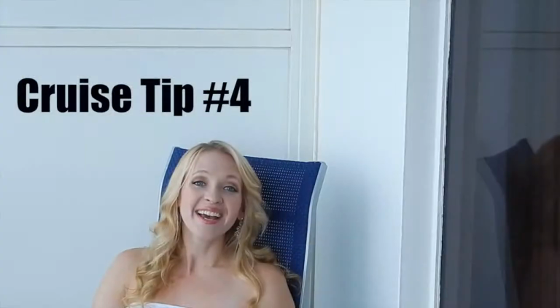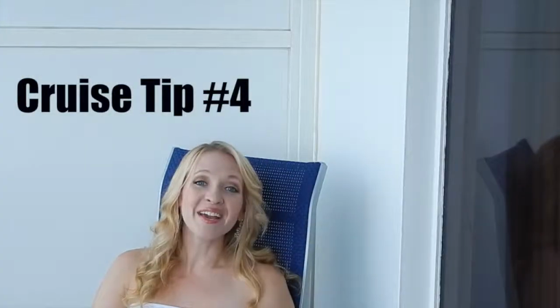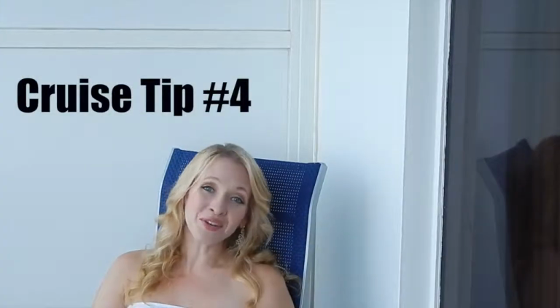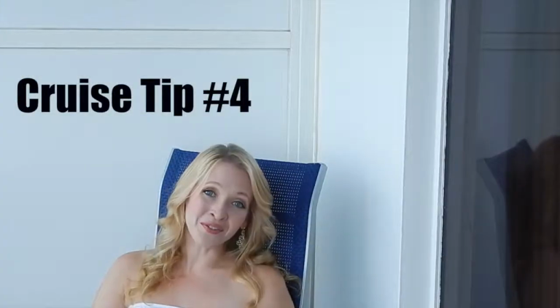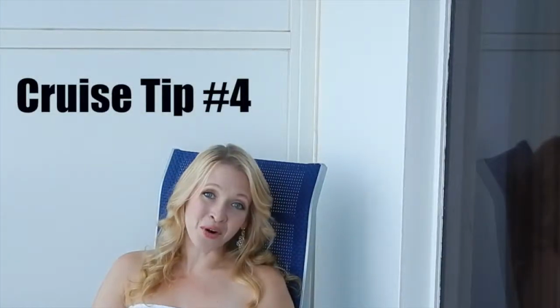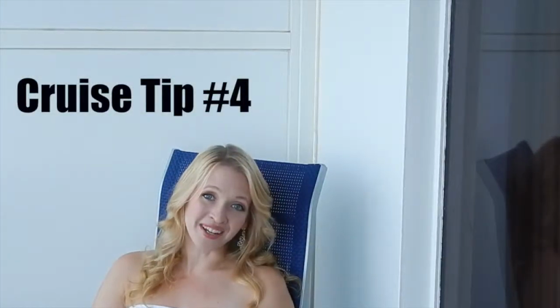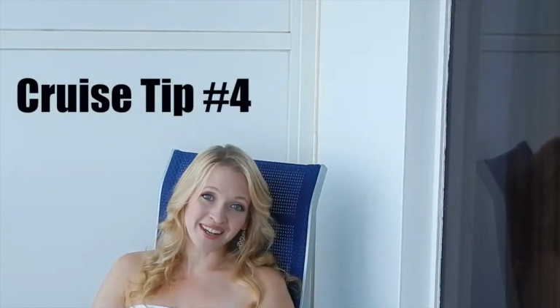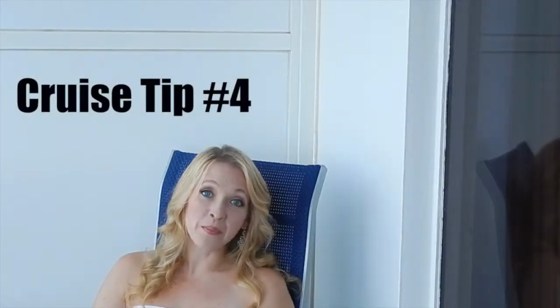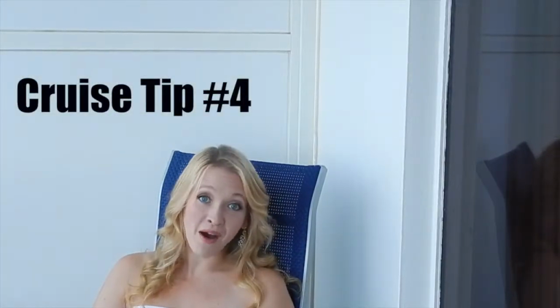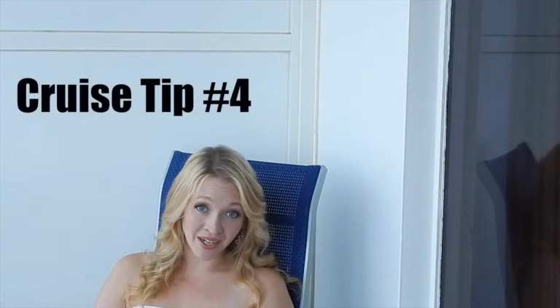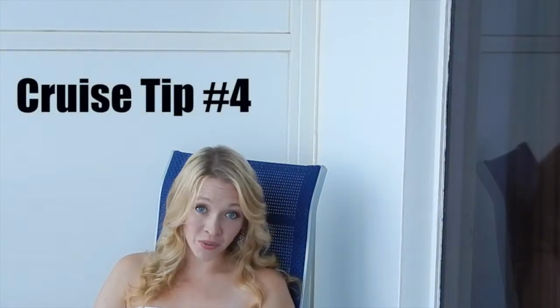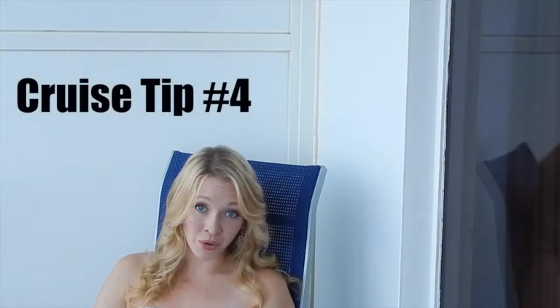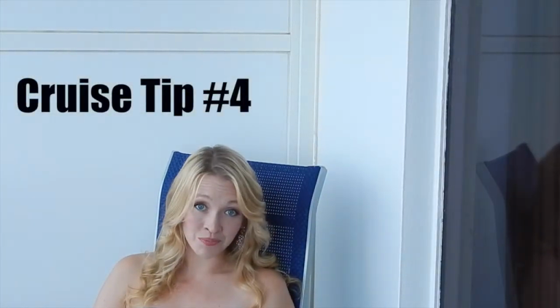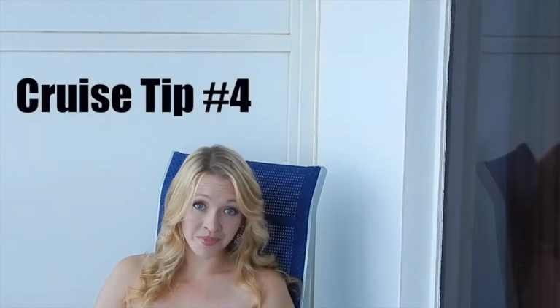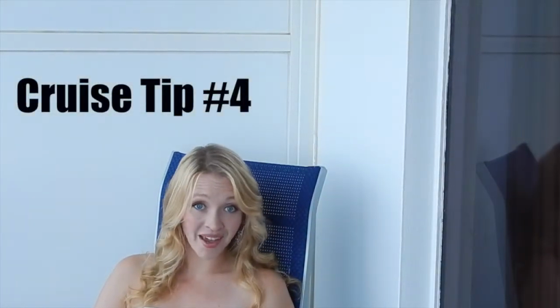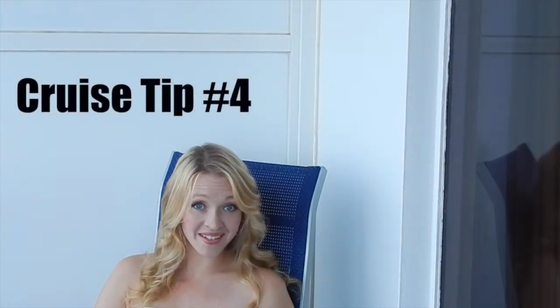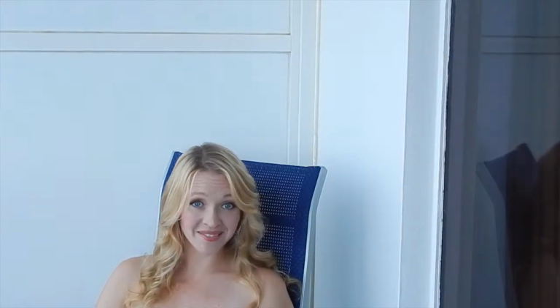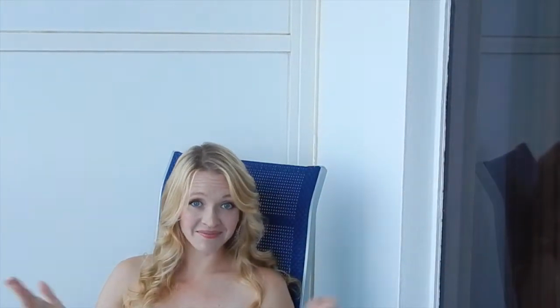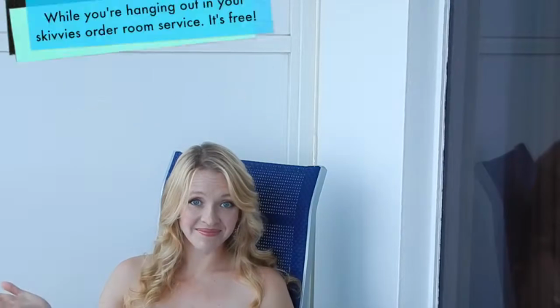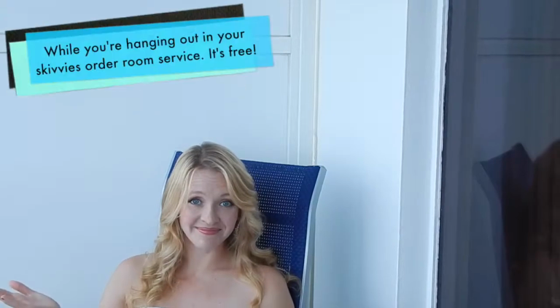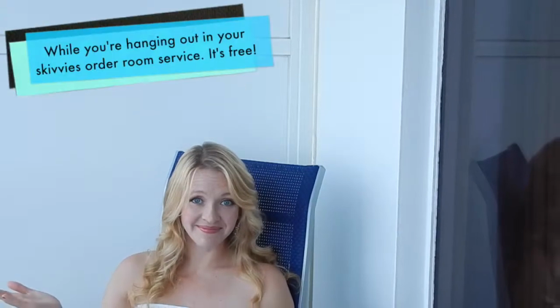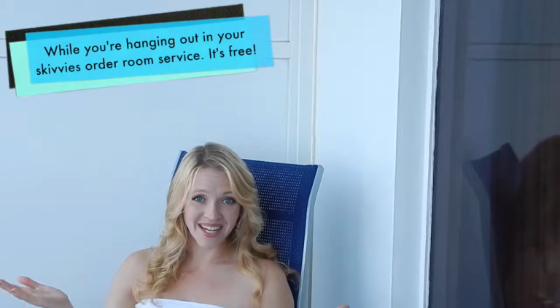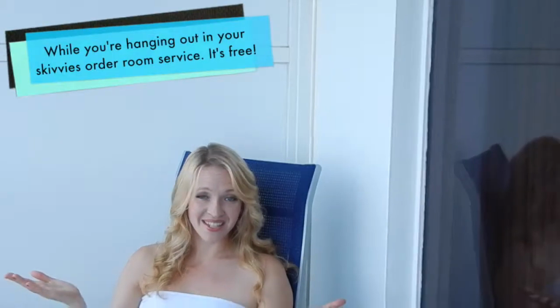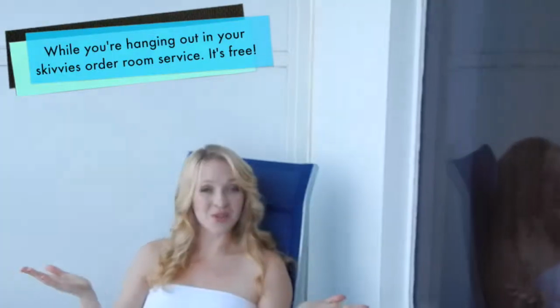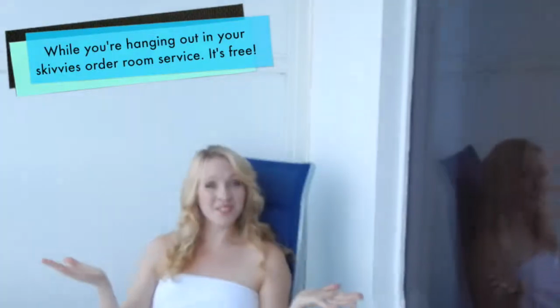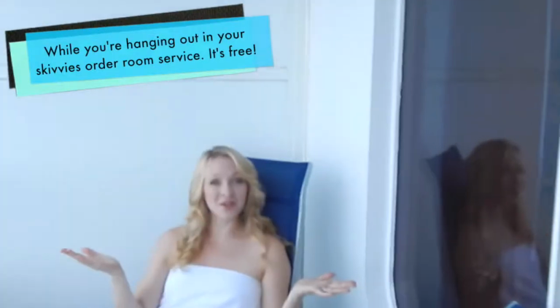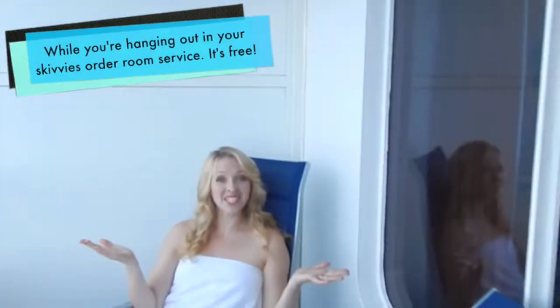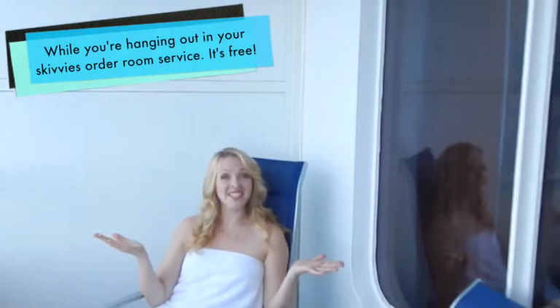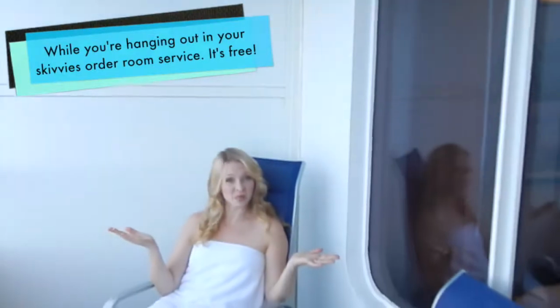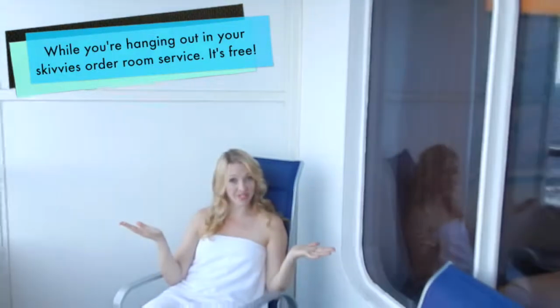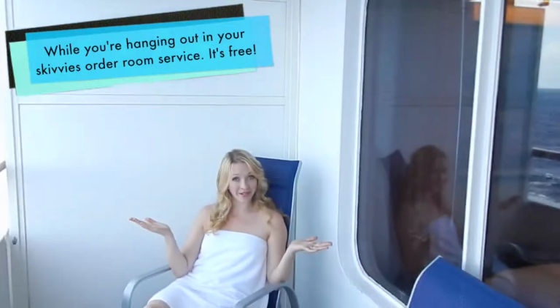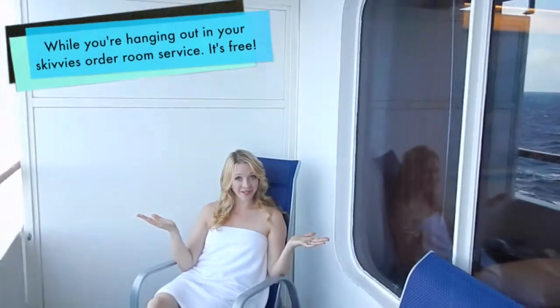If you can afford it, get a balcony room. And the dress code is pretty lenient.